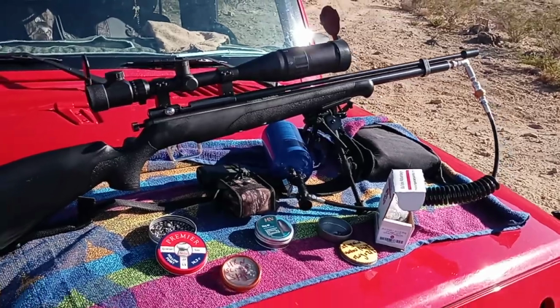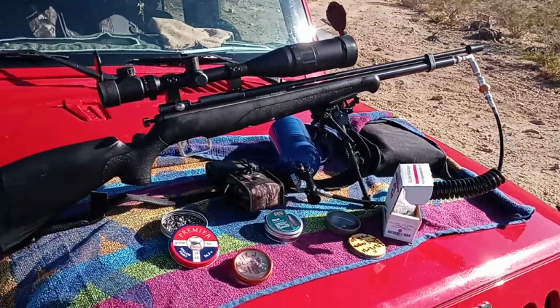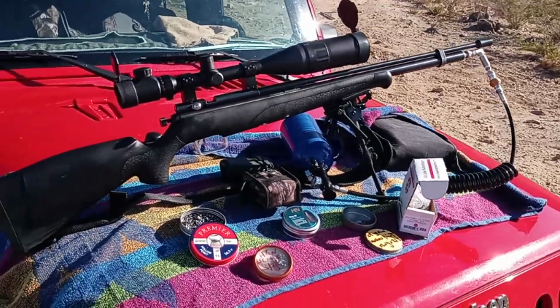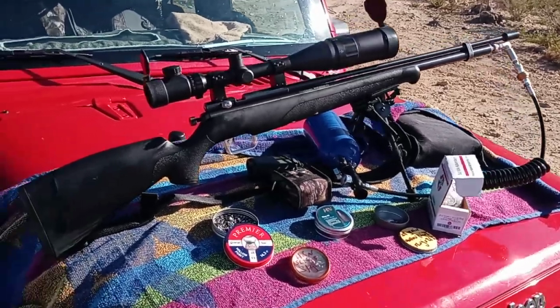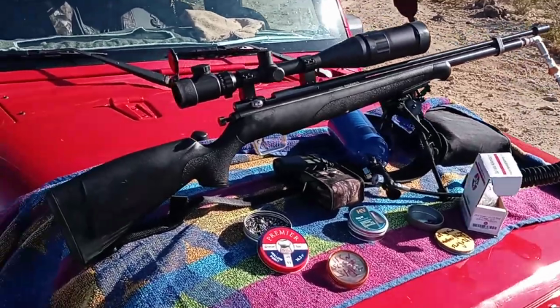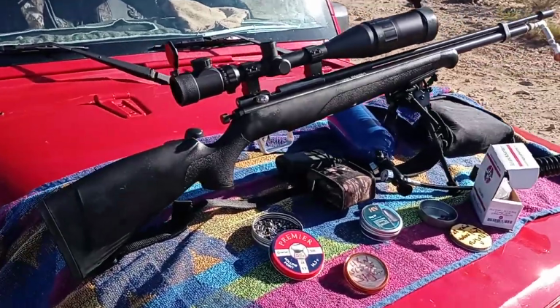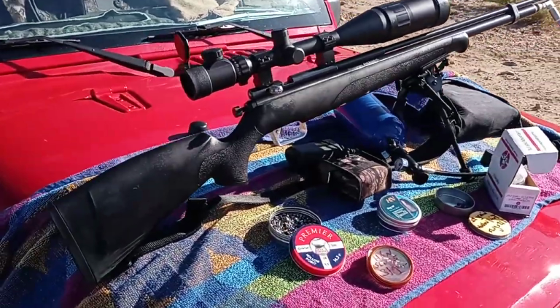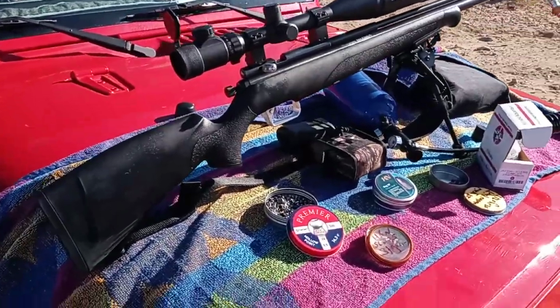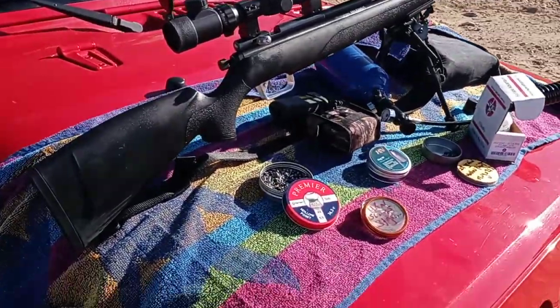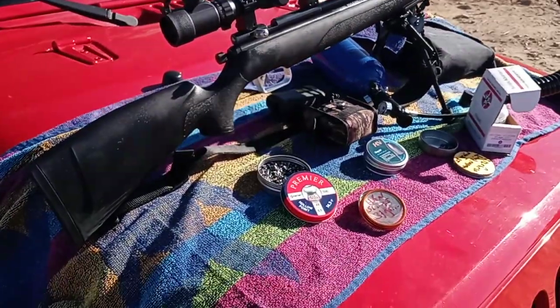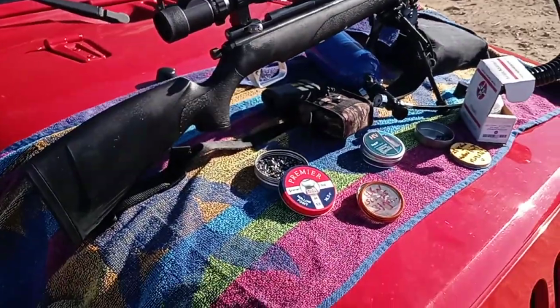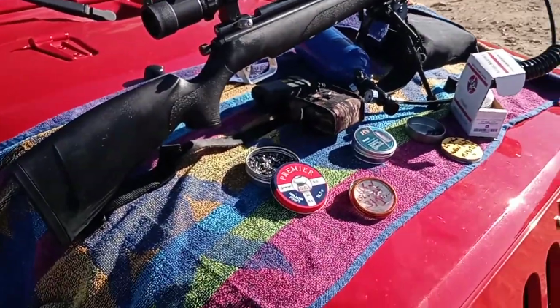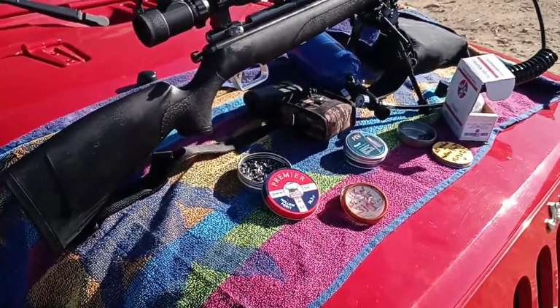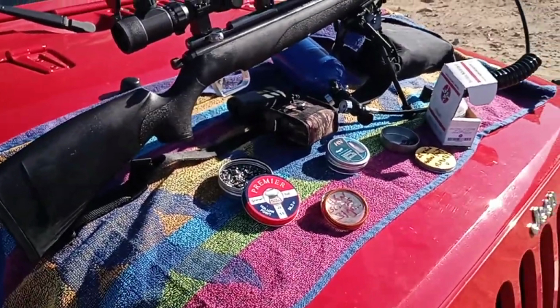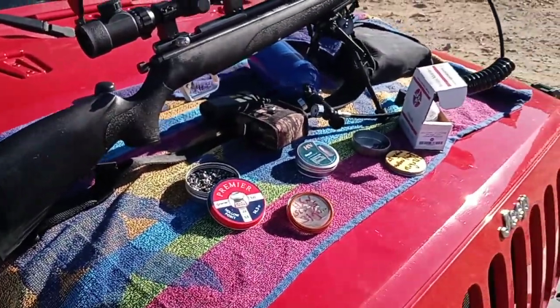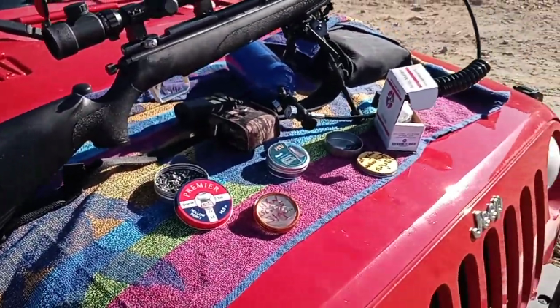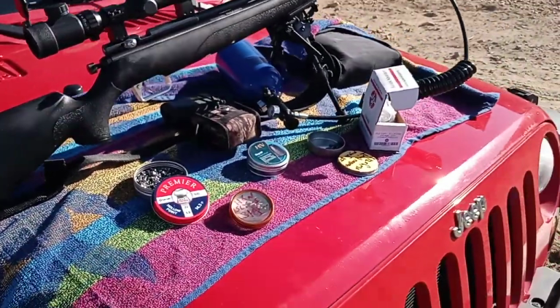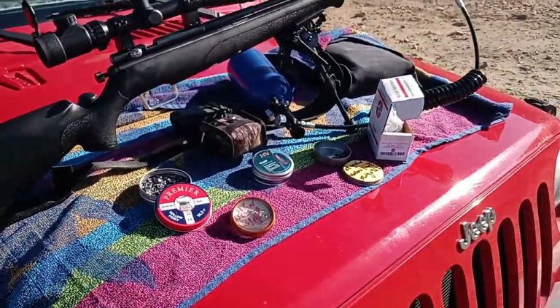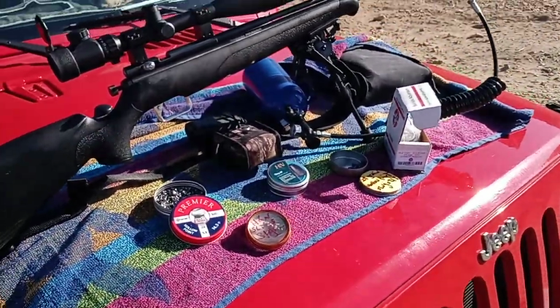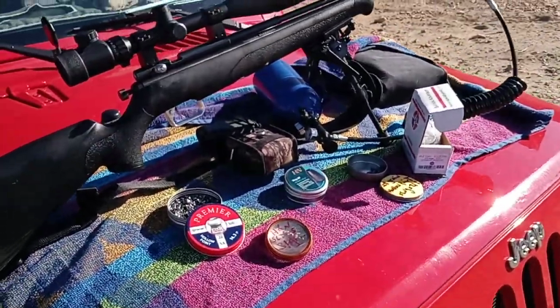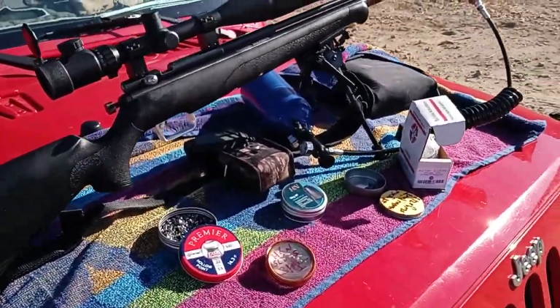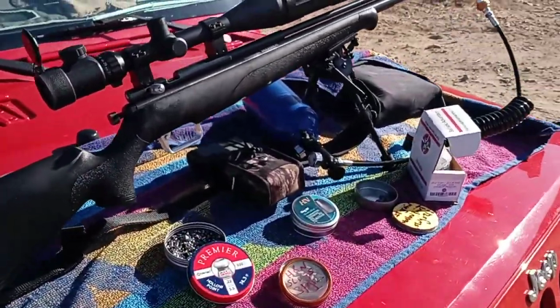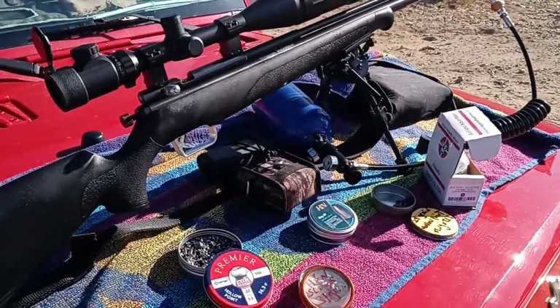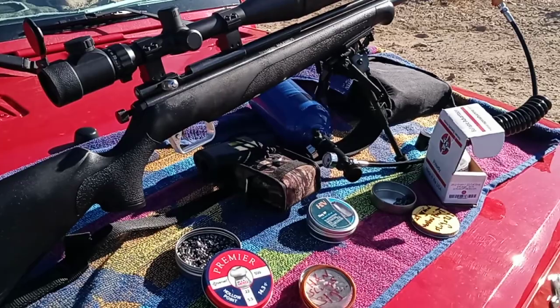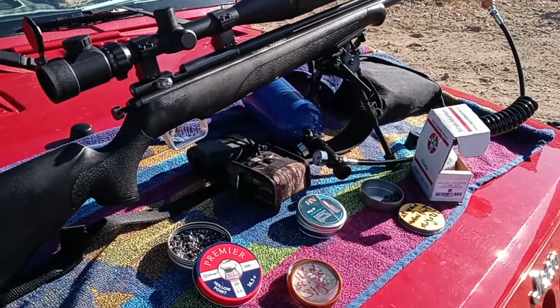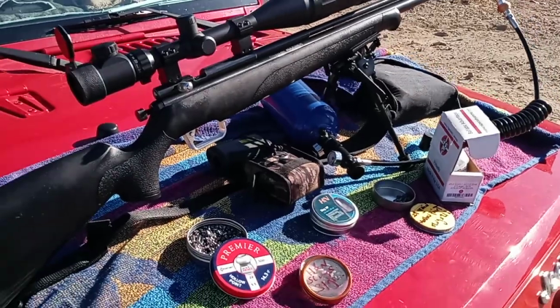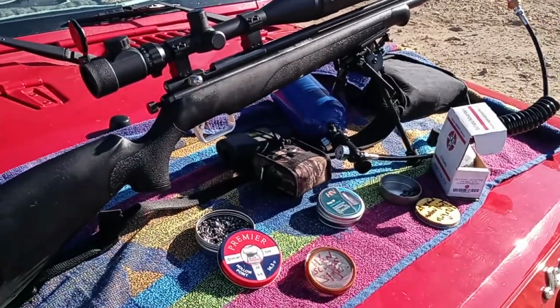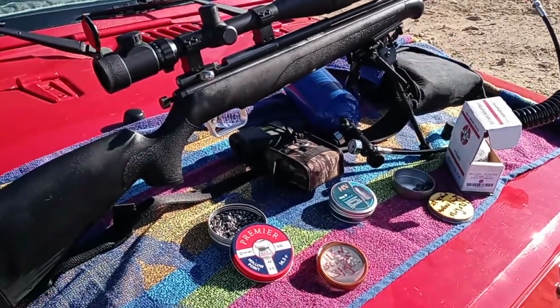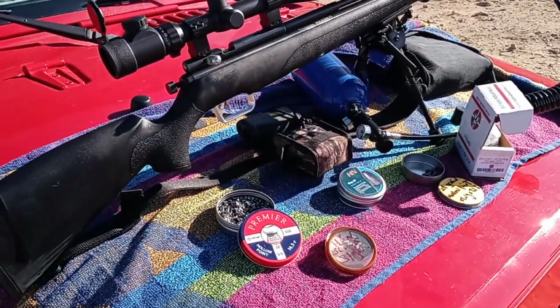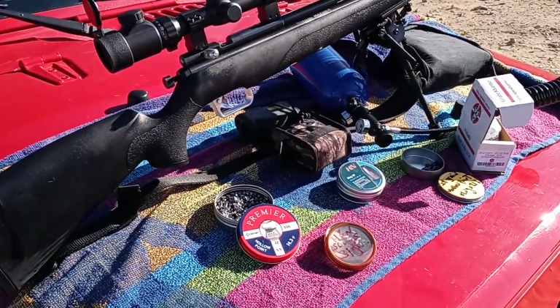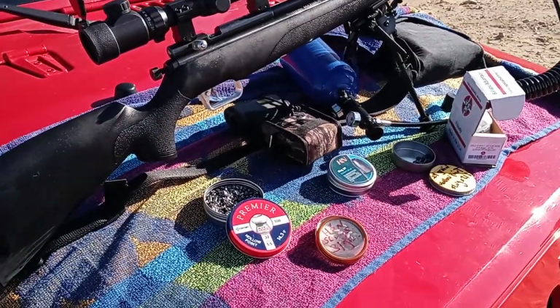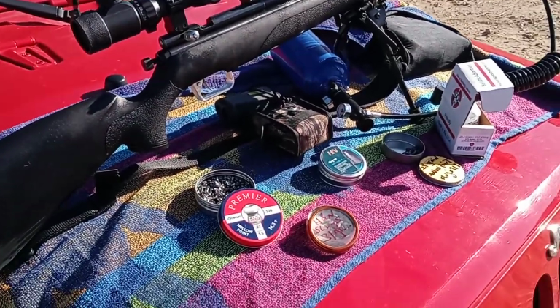Hey guys, welcome back to my channel. Today I'm out here with my Benjamin Maximus, chambered in .22 caliber.